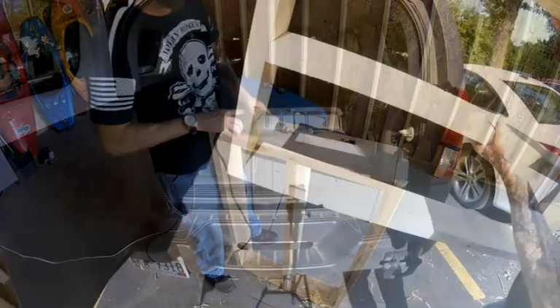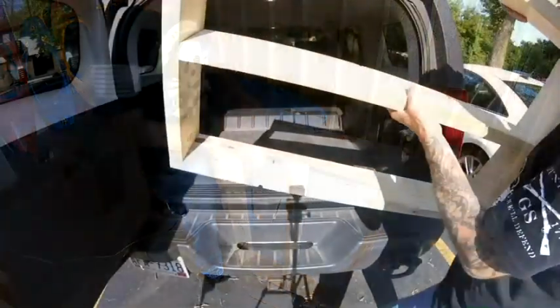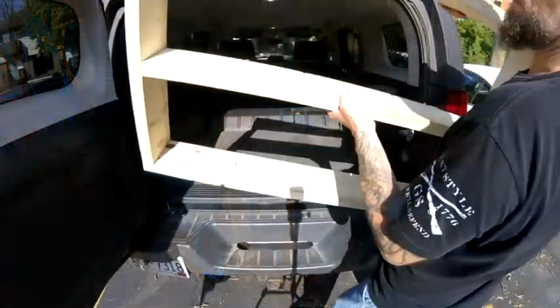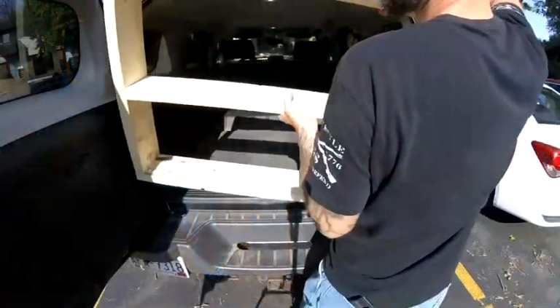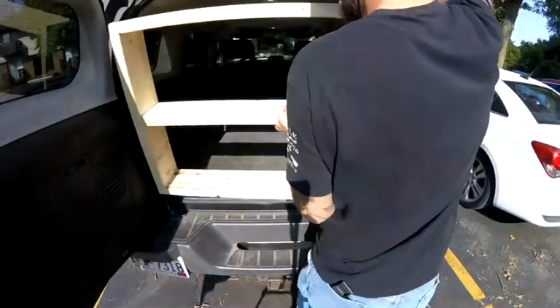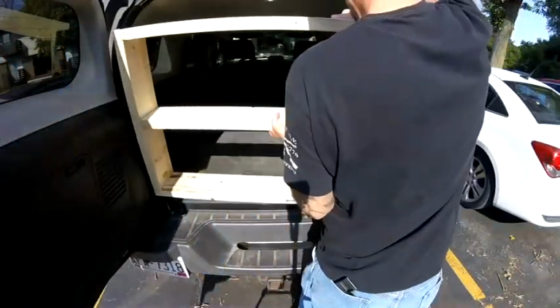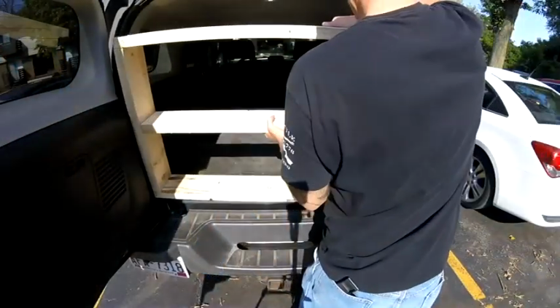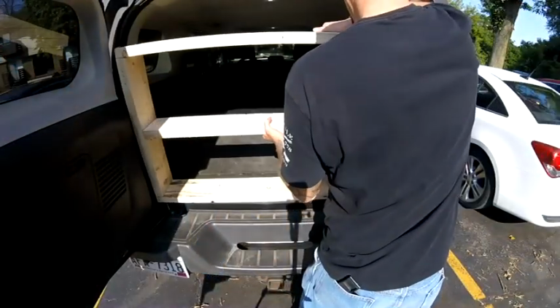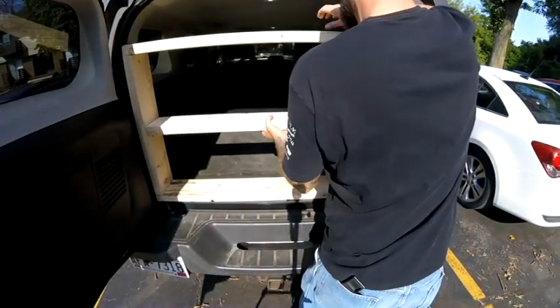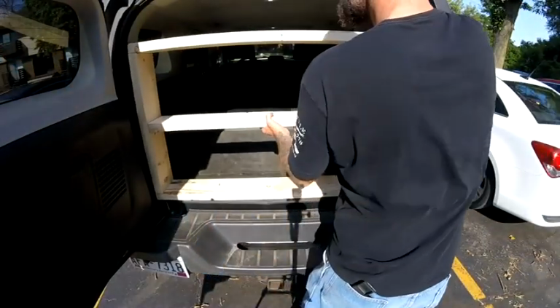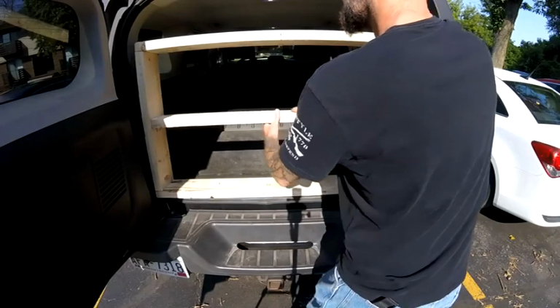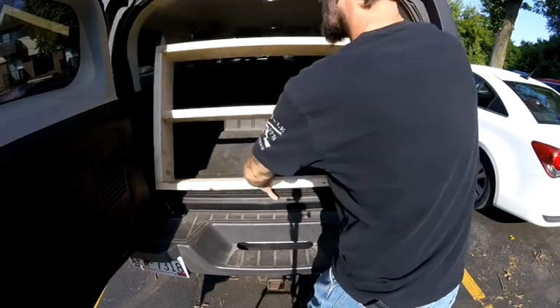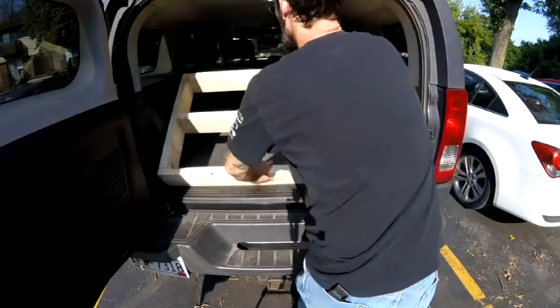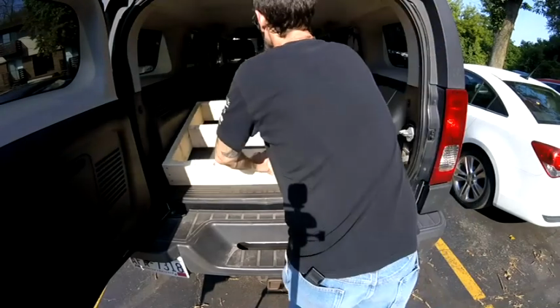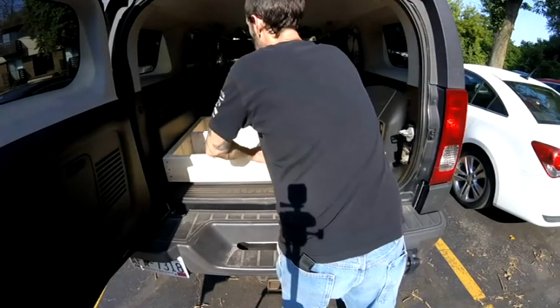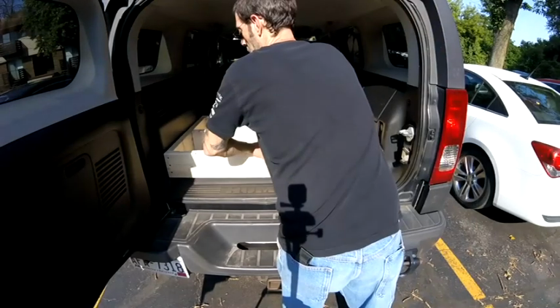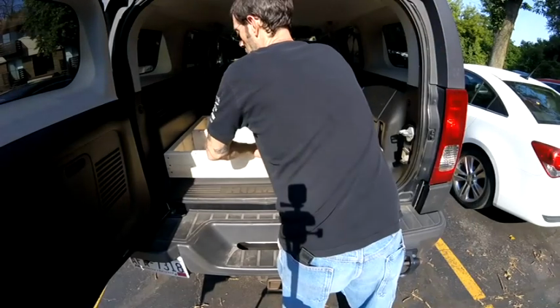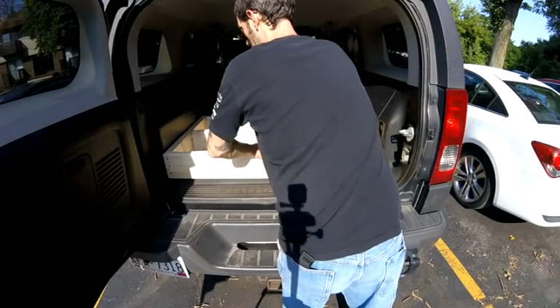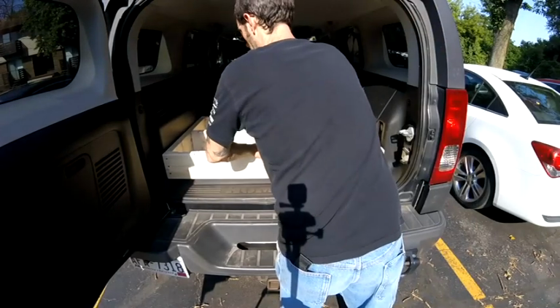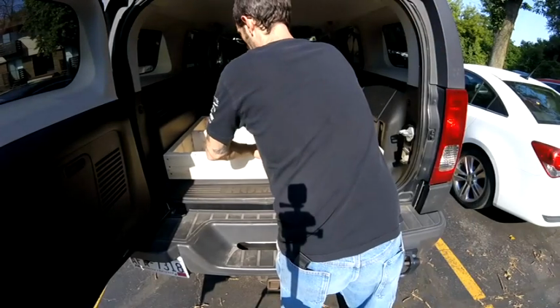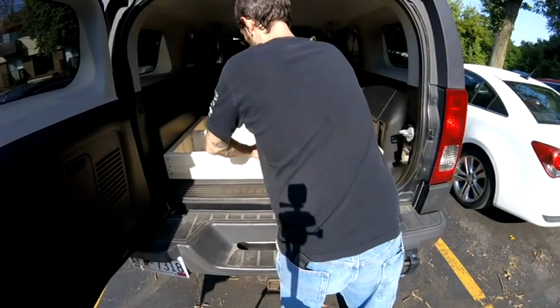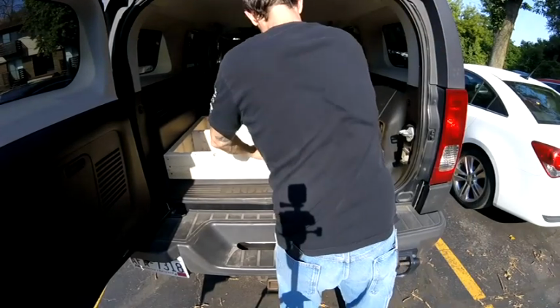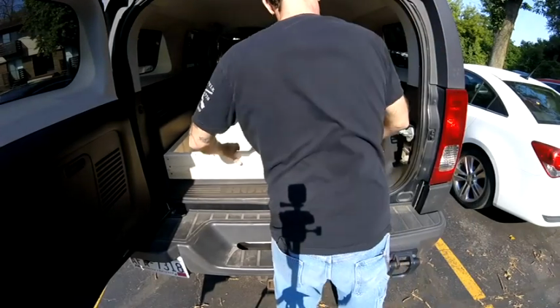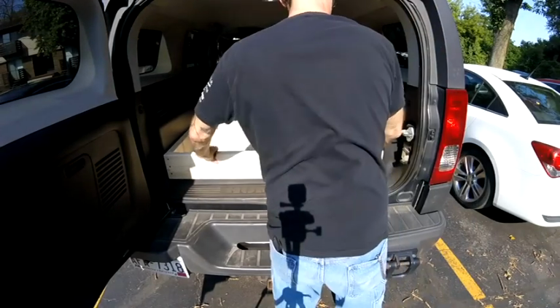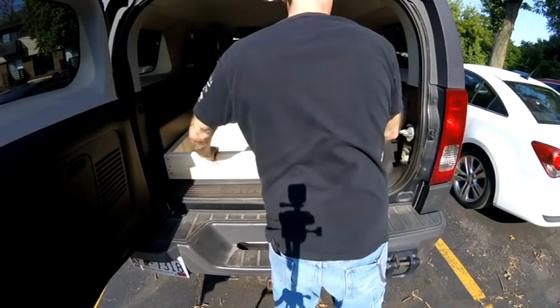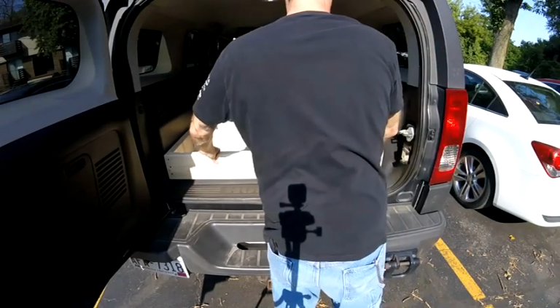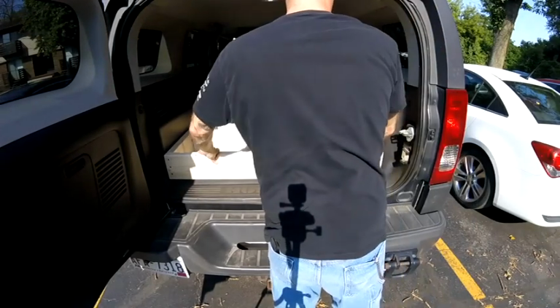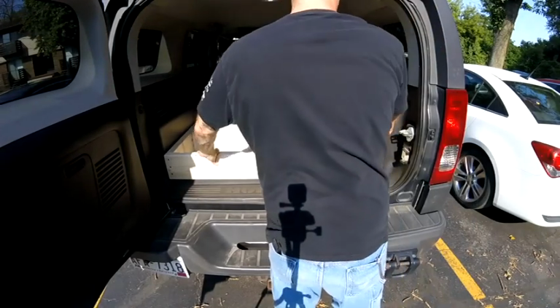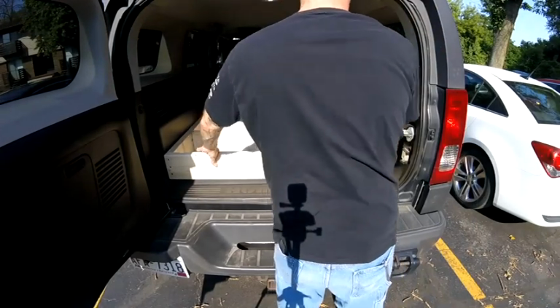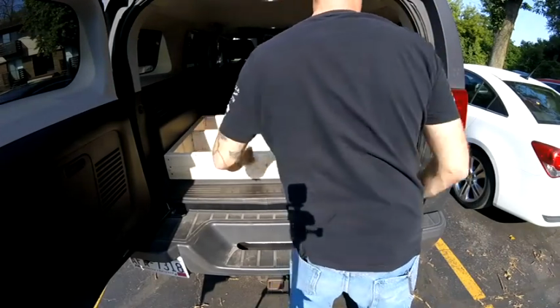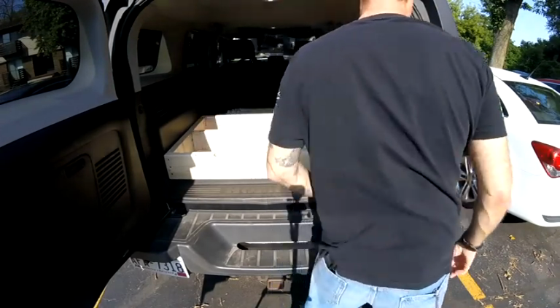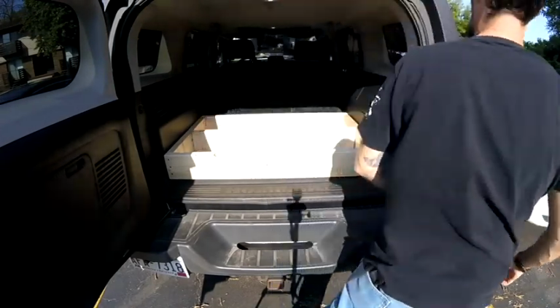Now that the back half of the frame is screwed together, I want to place it in the back of the truck just to make sure it fits before moving forward.